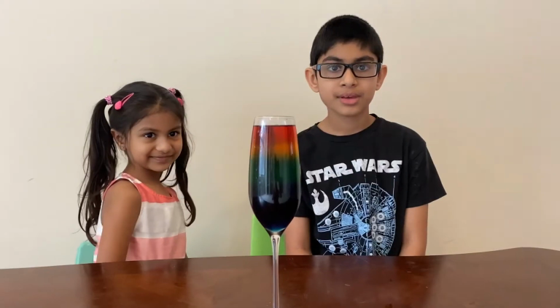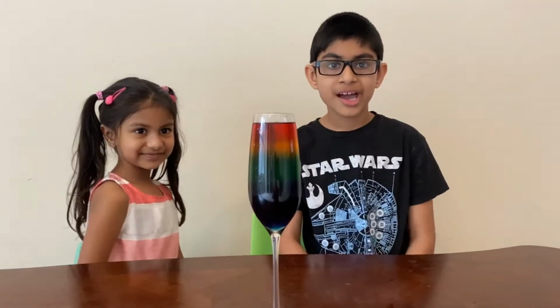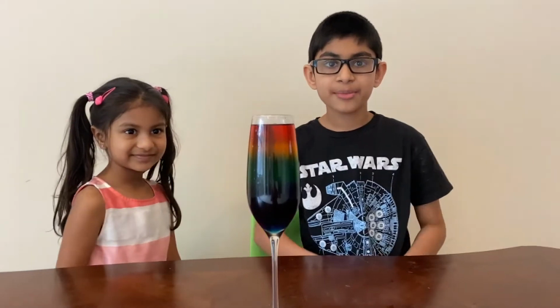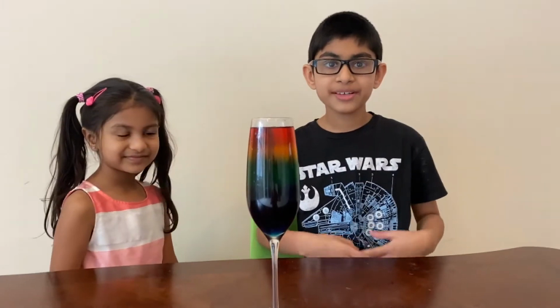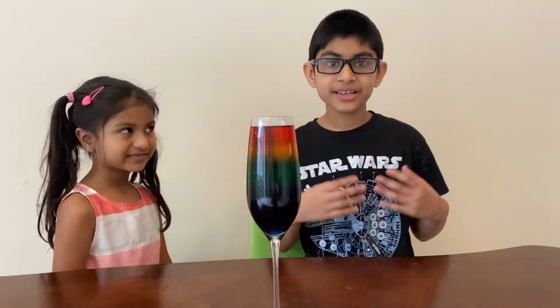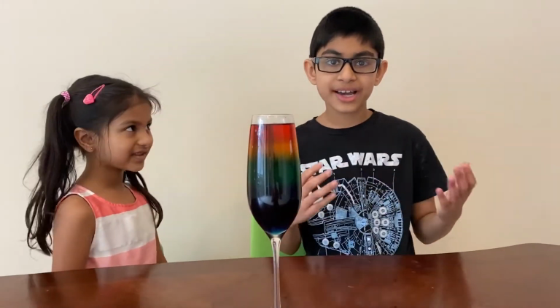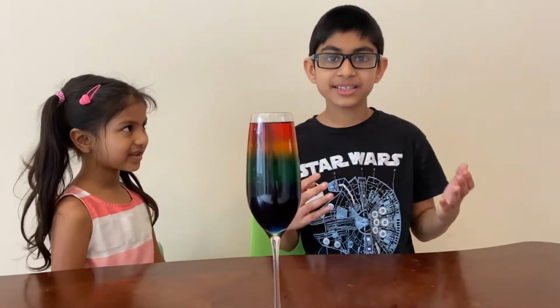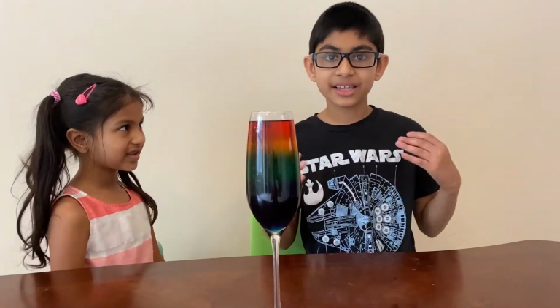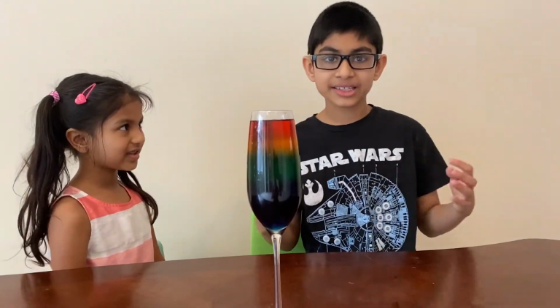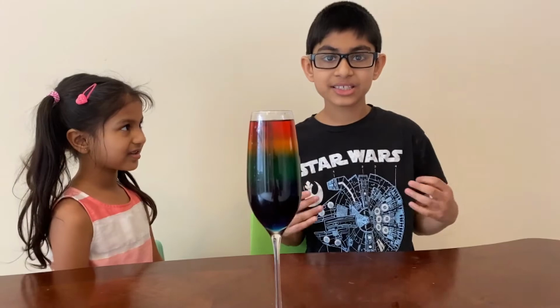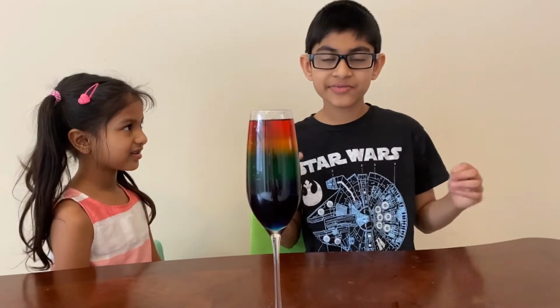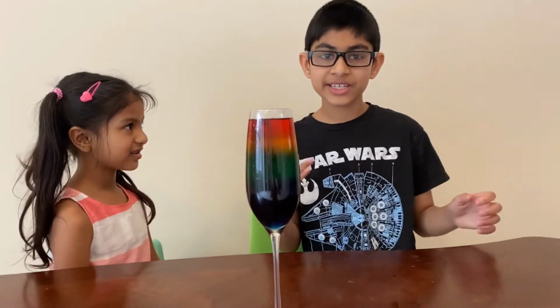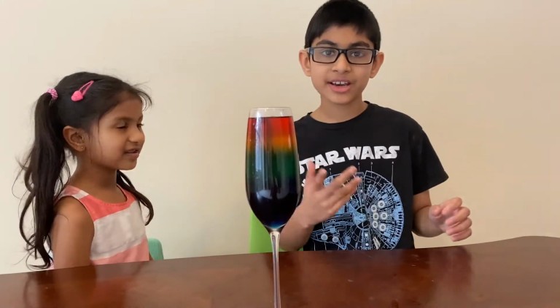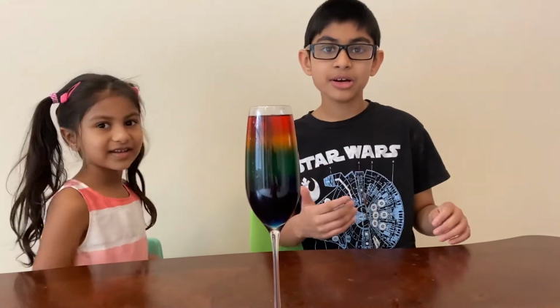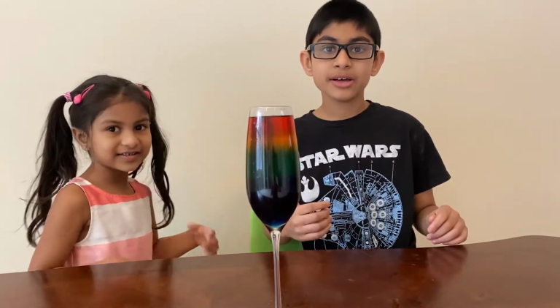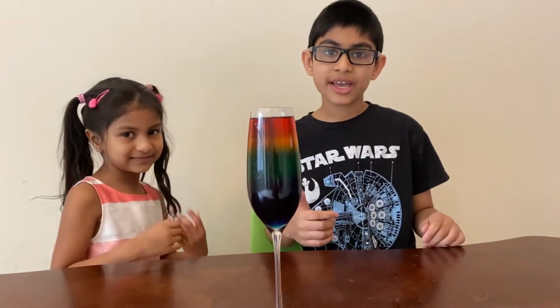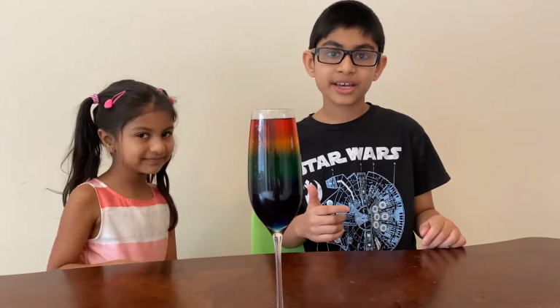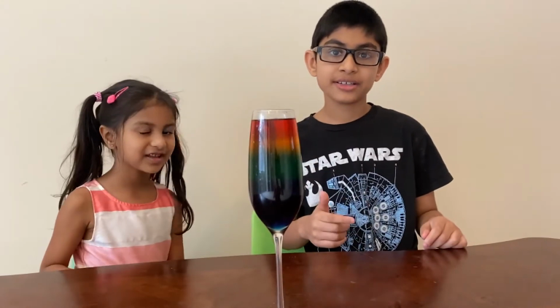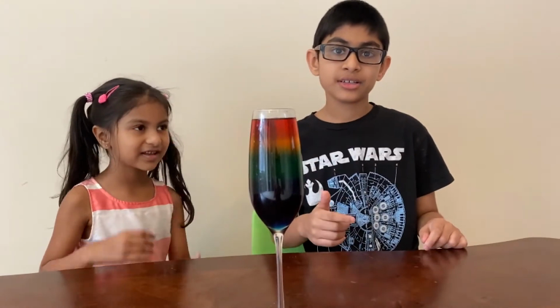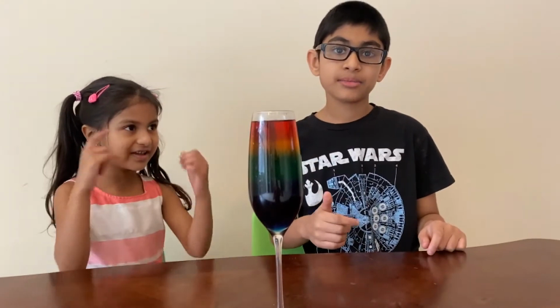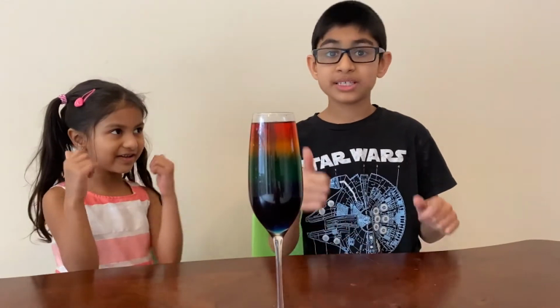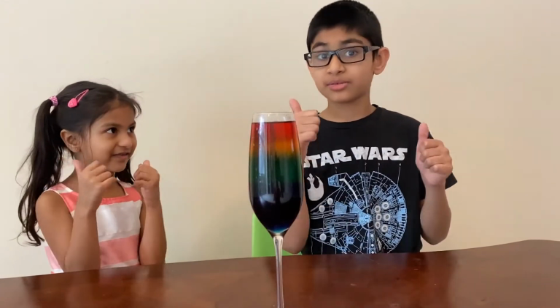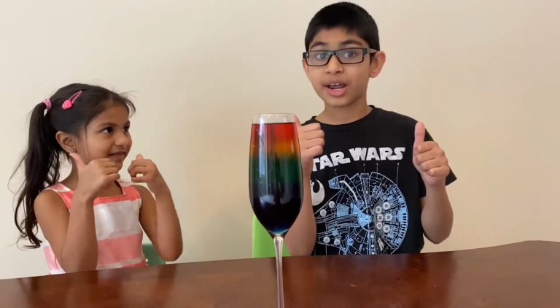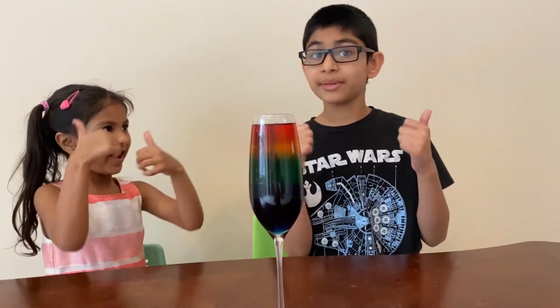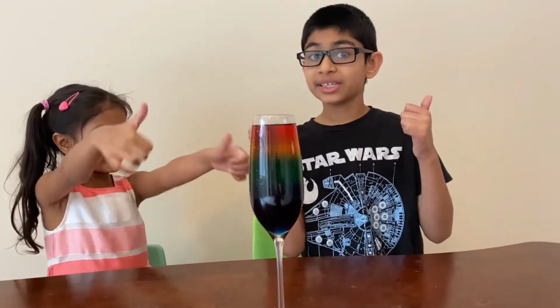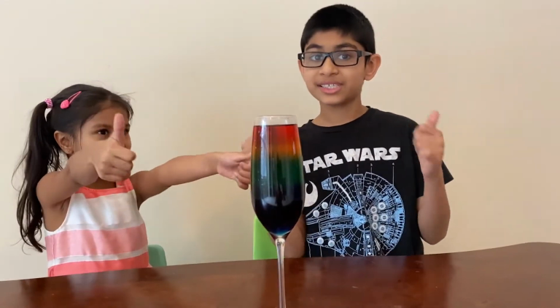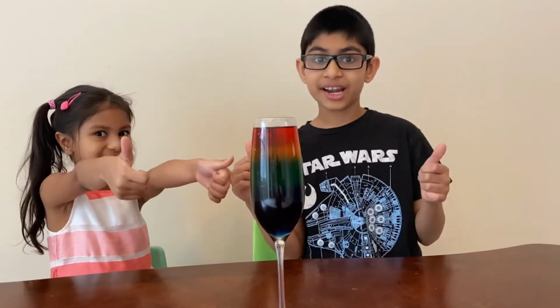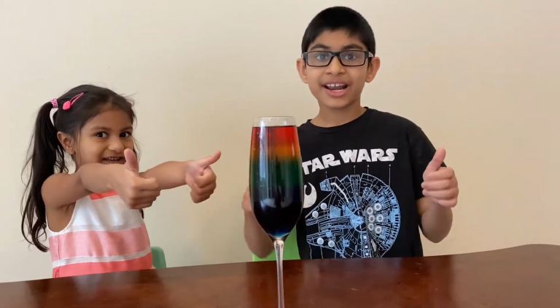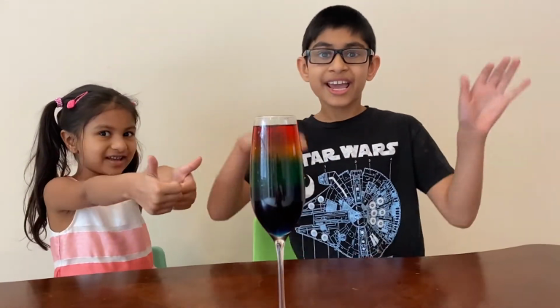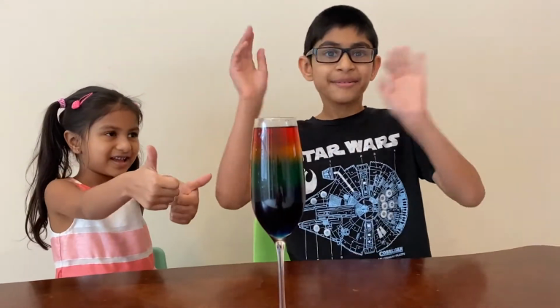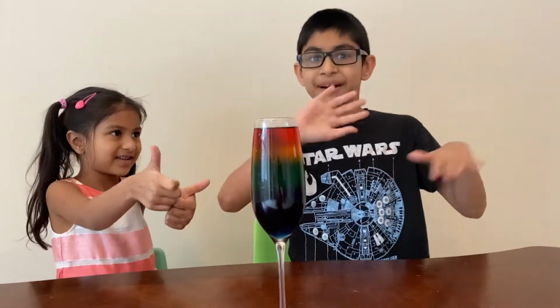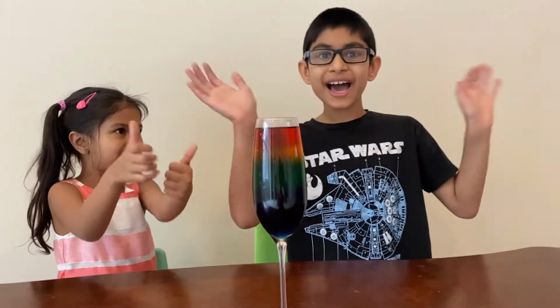I hope you guys liked this video! Please subscribe, like, and share. Bye!